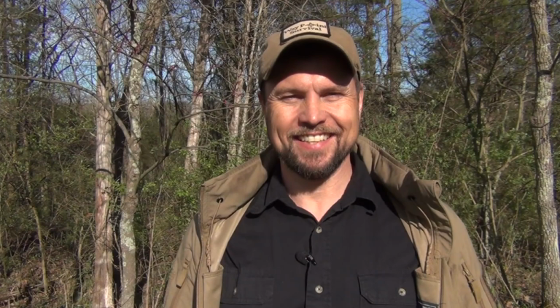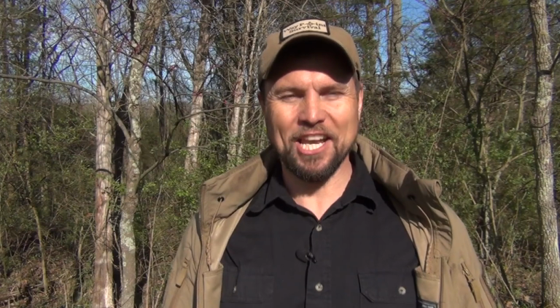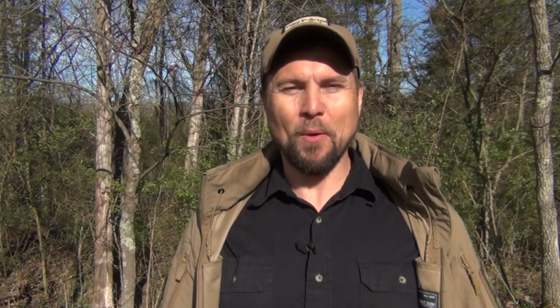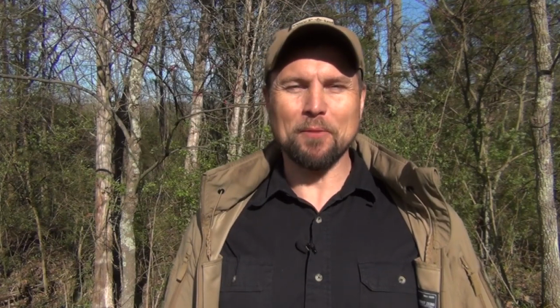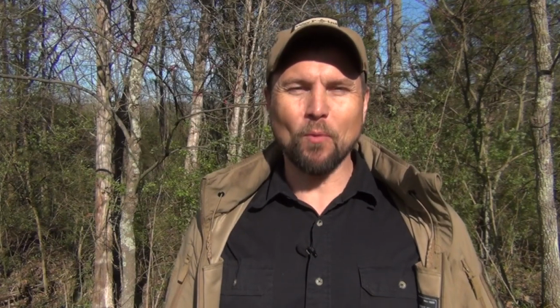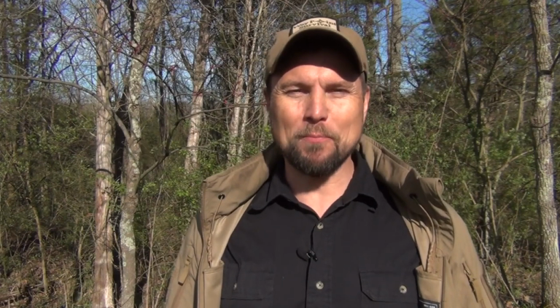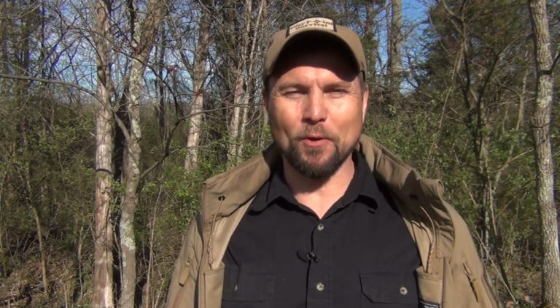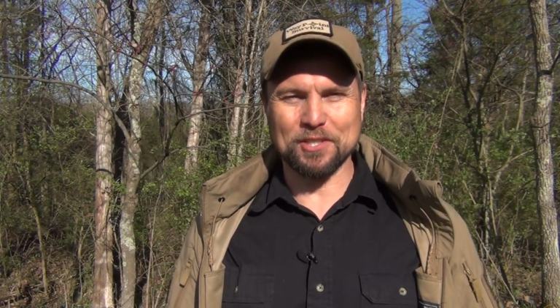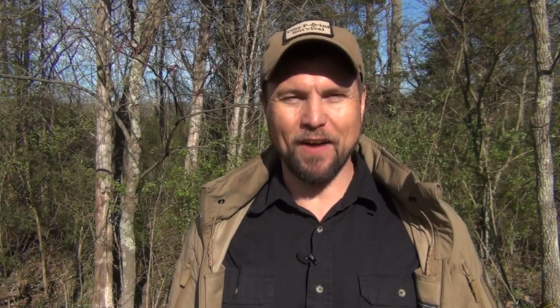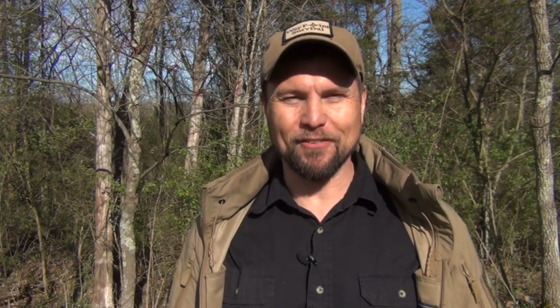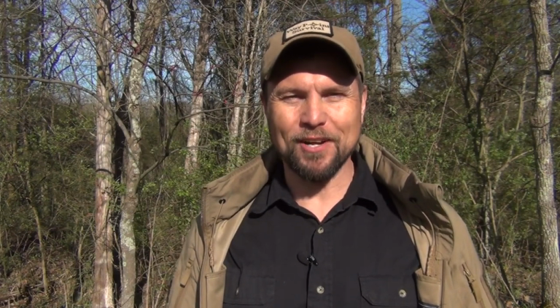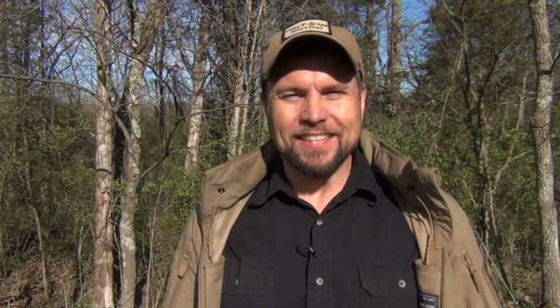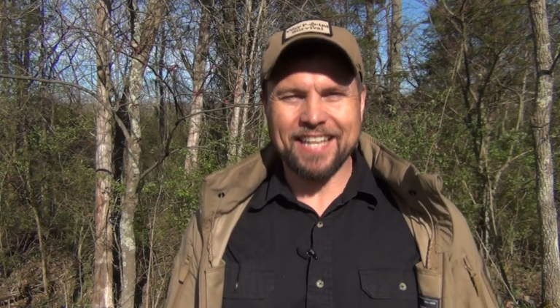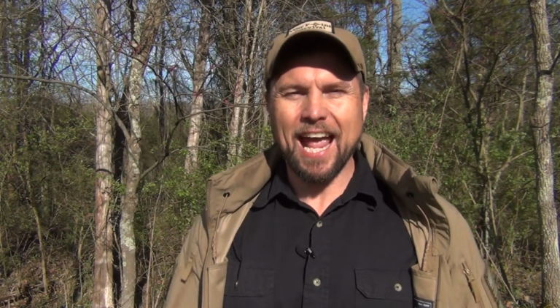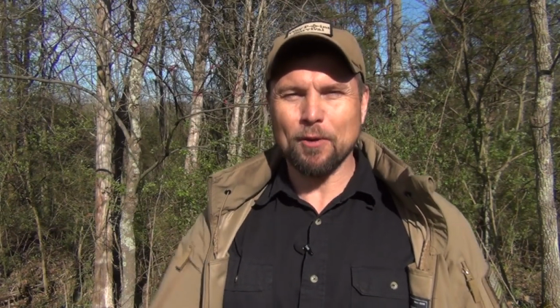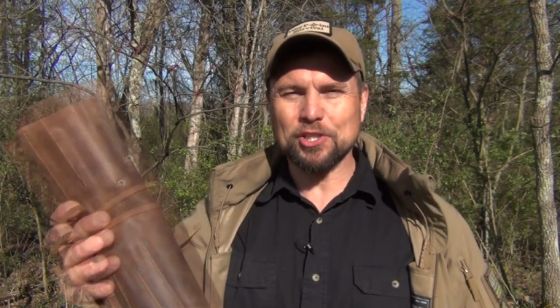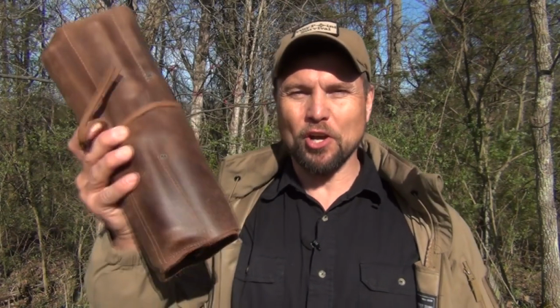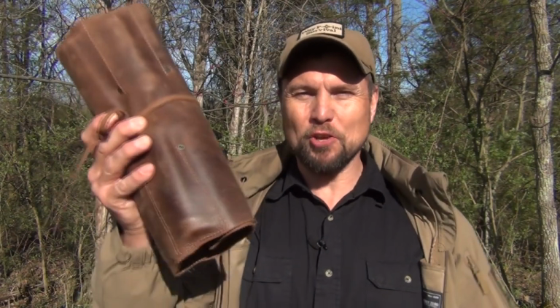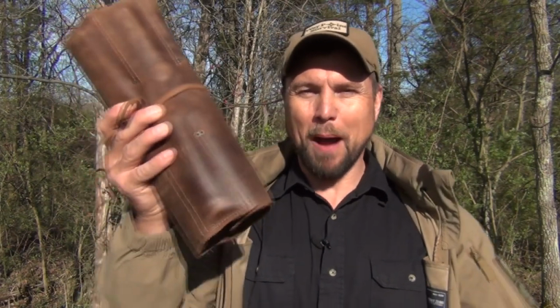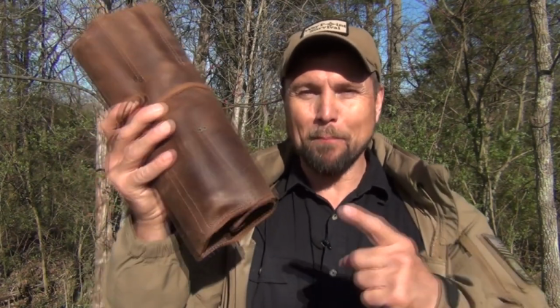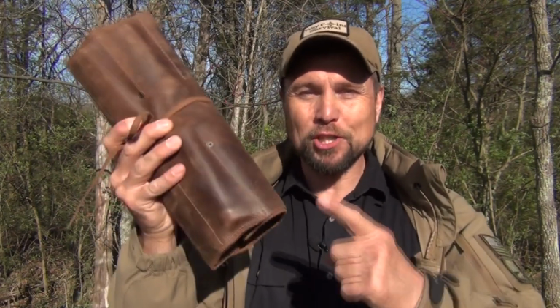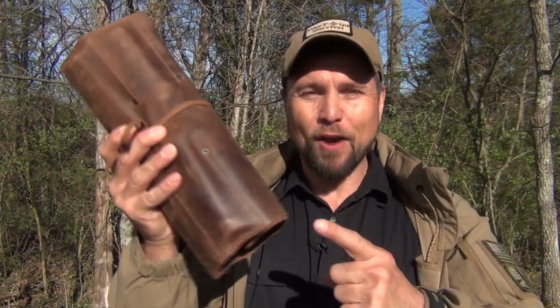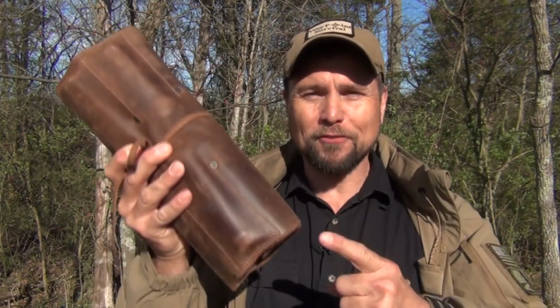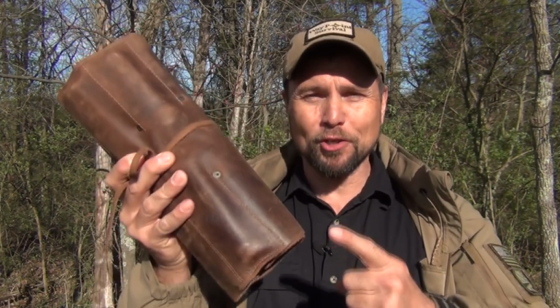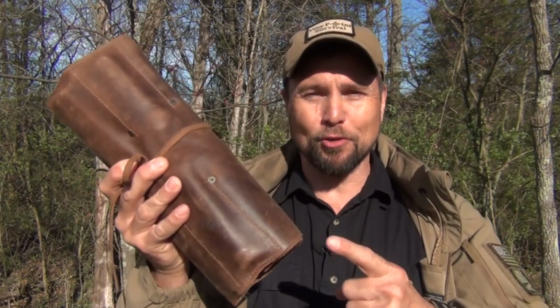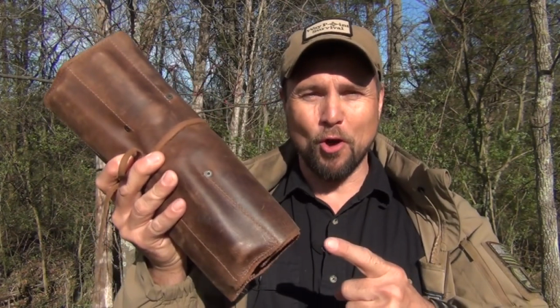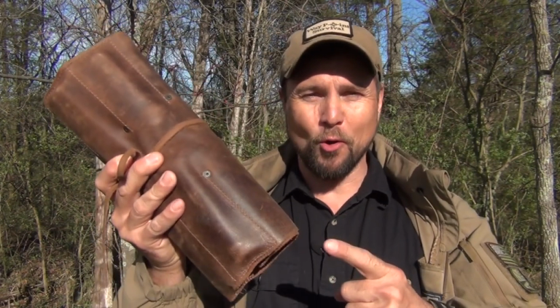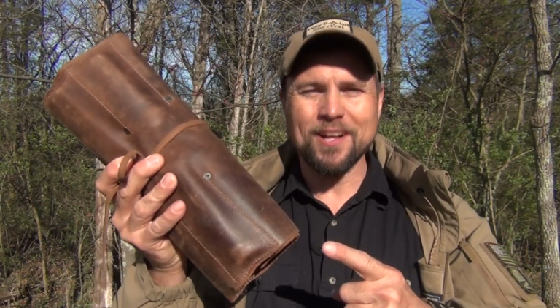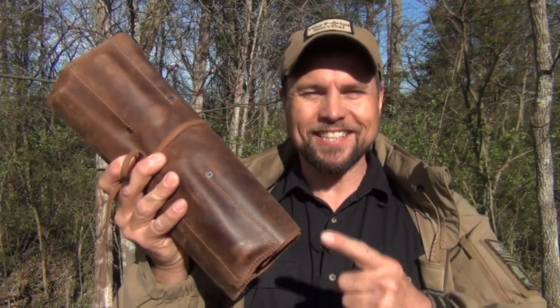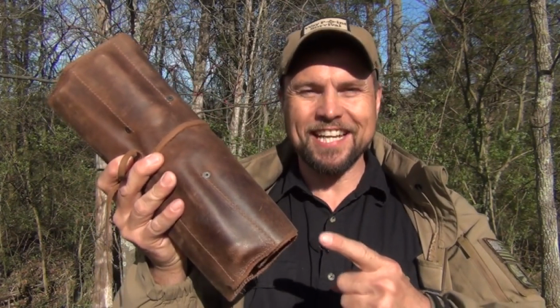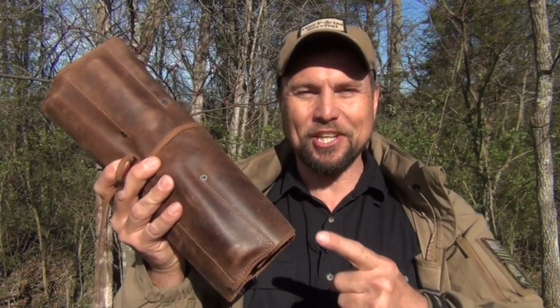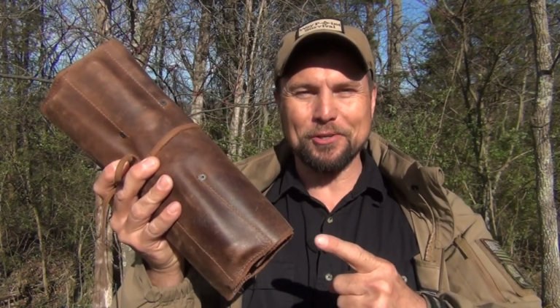Hello, welcome to Waypoint Survival. Today I want to show you my bushcraft tool roll. Stay tuned.